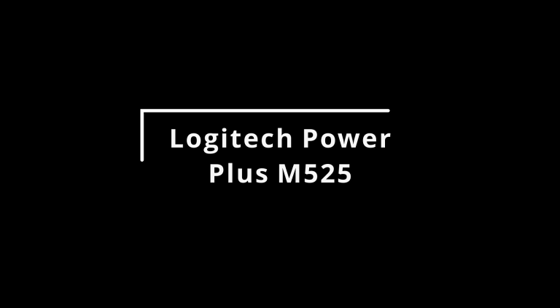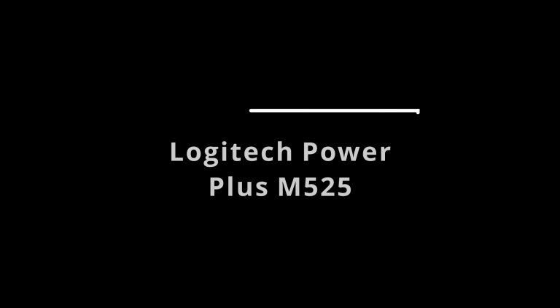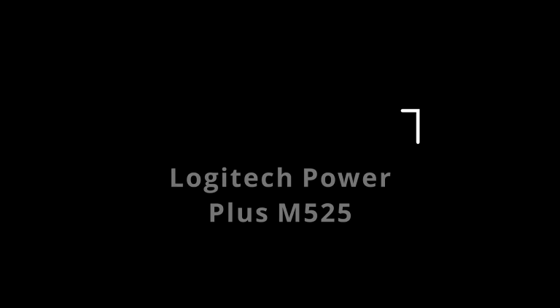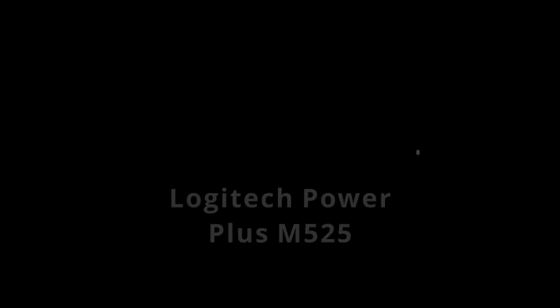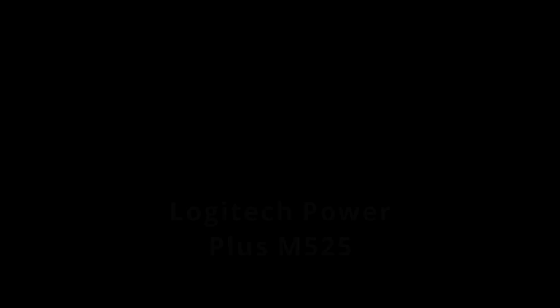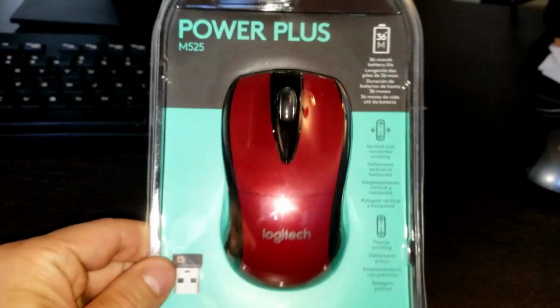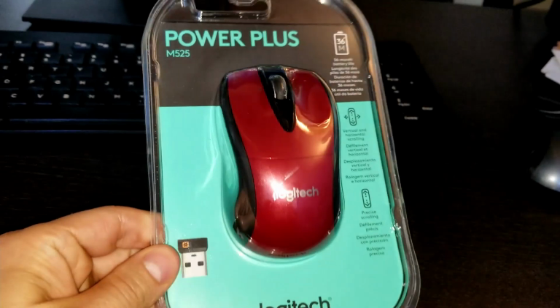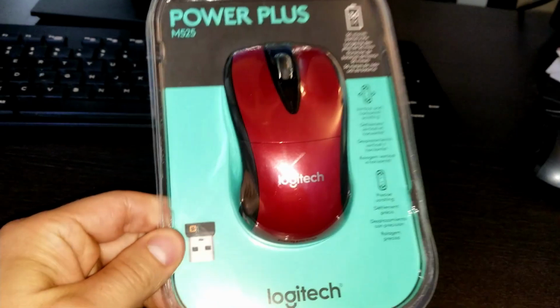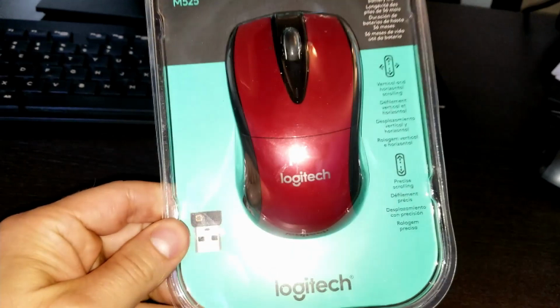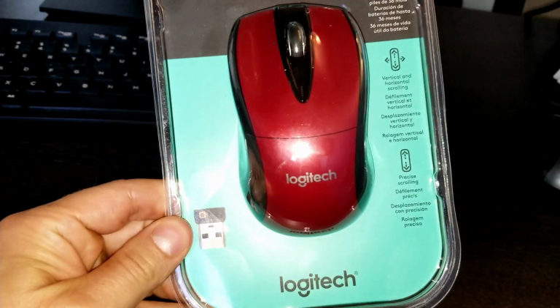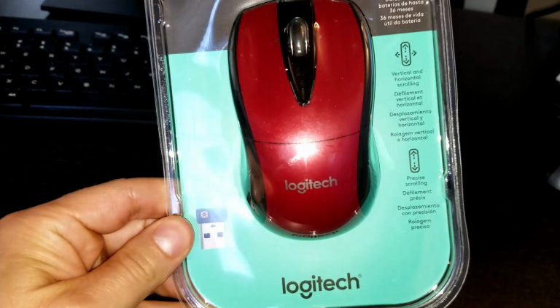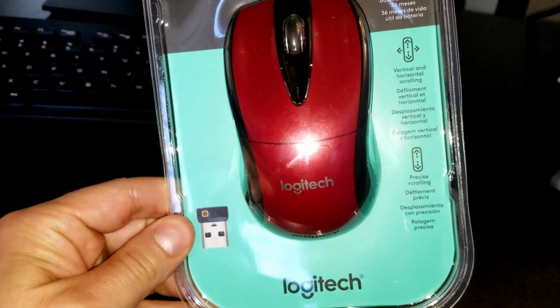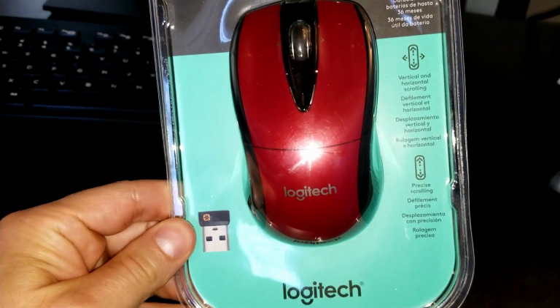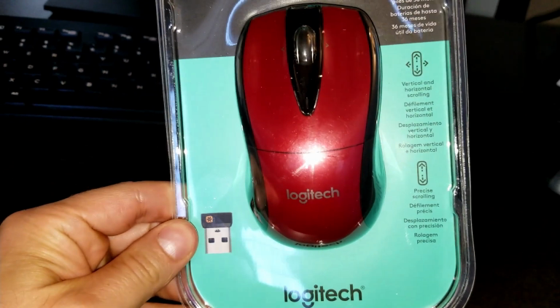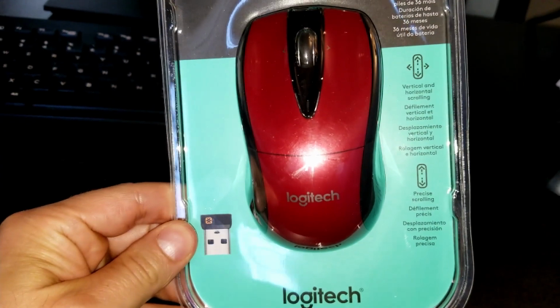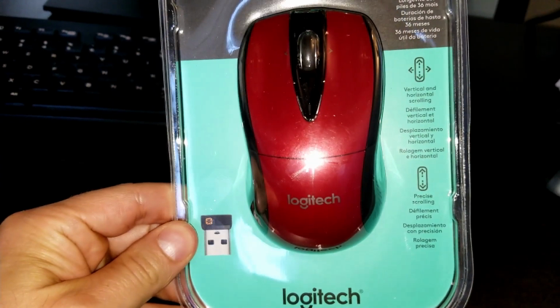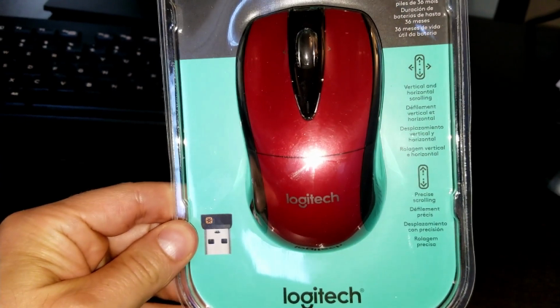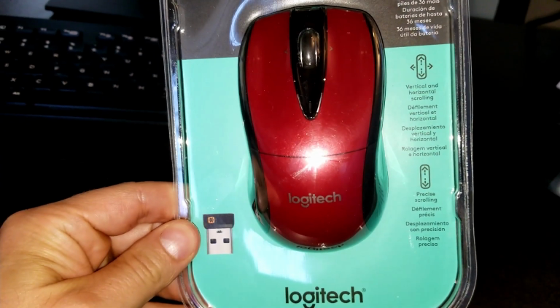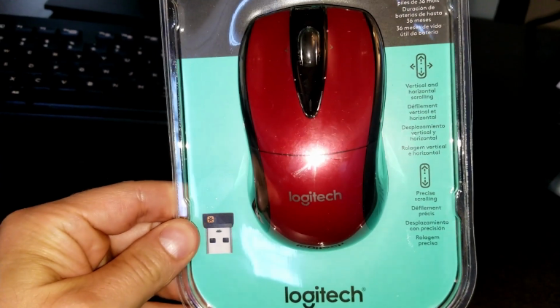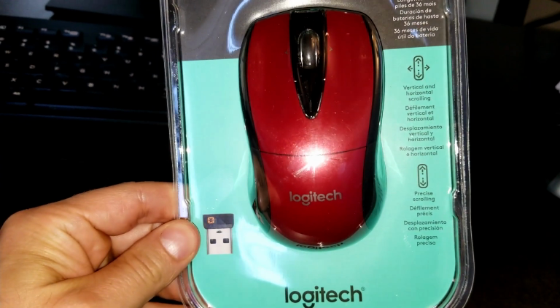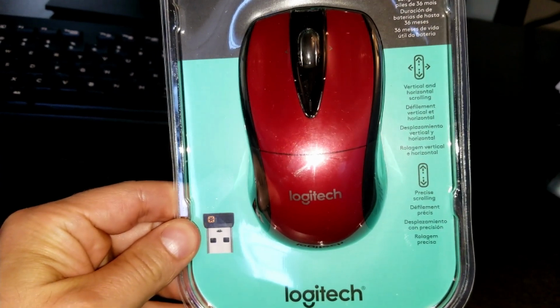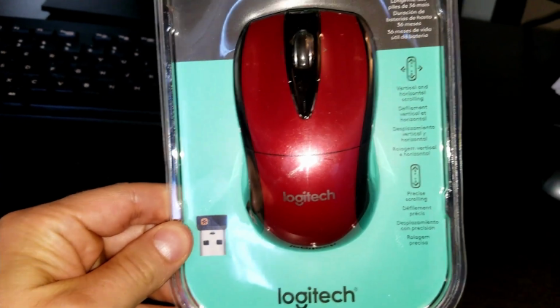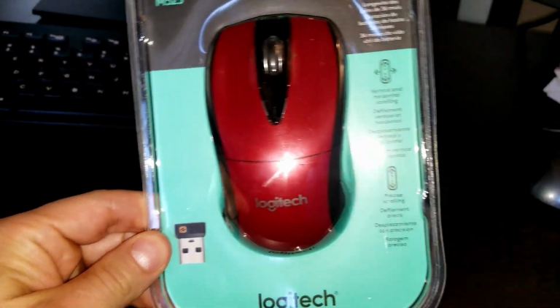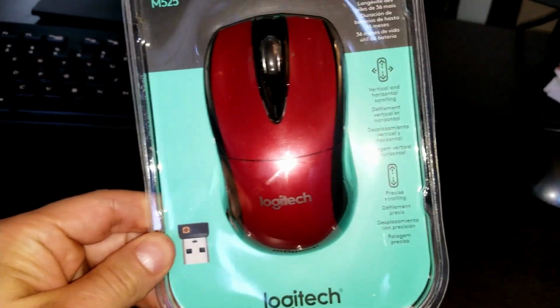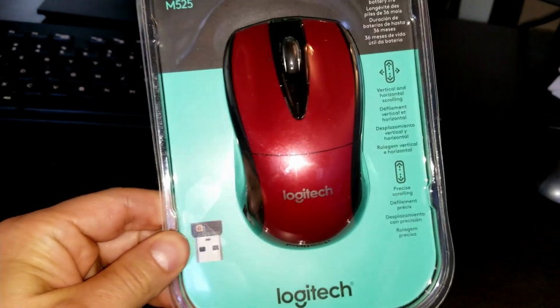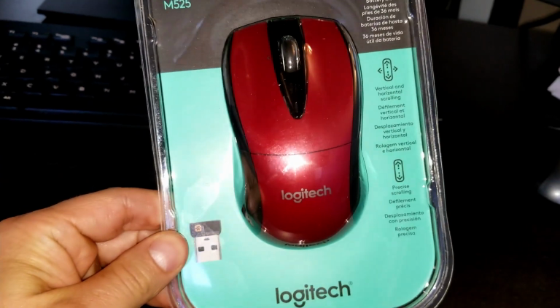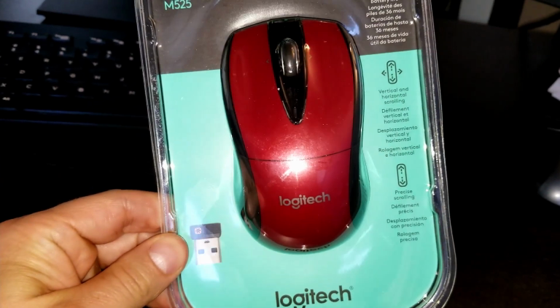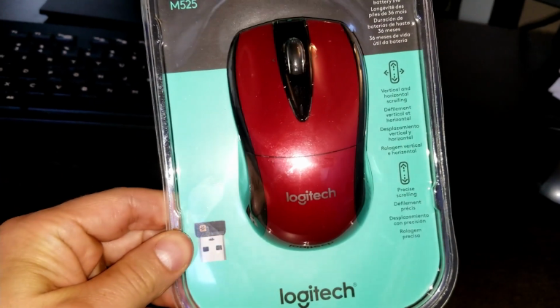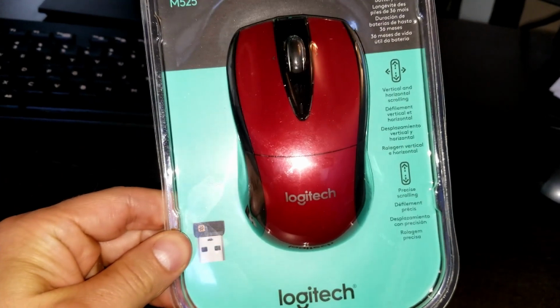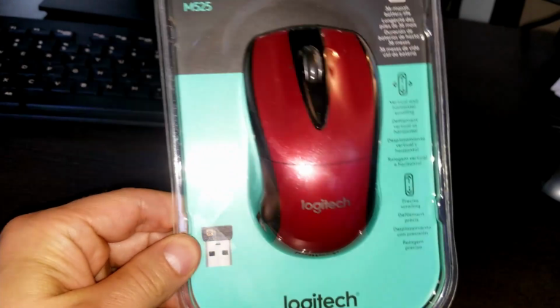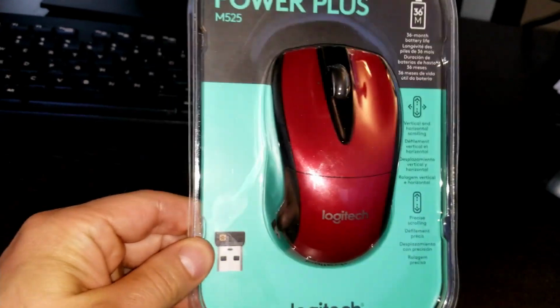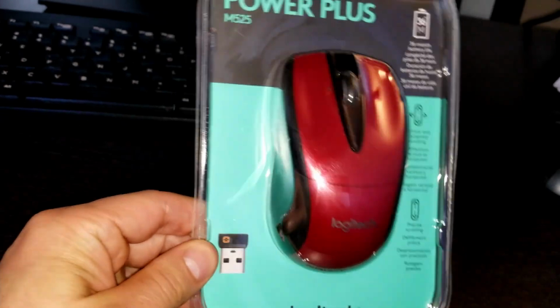Today we're going to review the Power Plus Logitech M525.